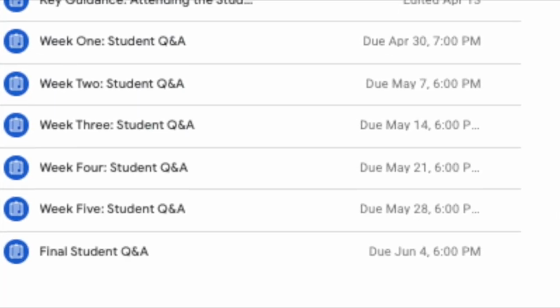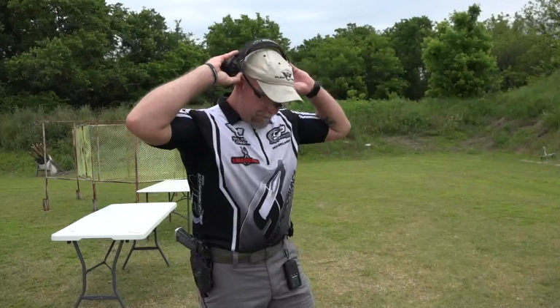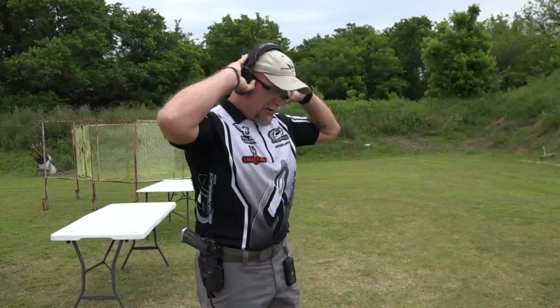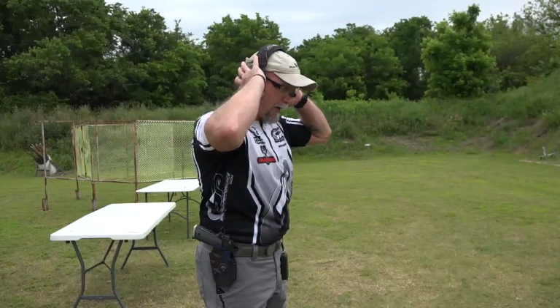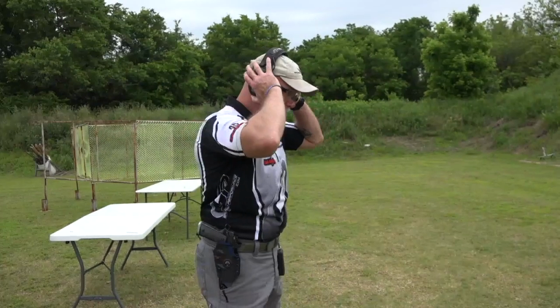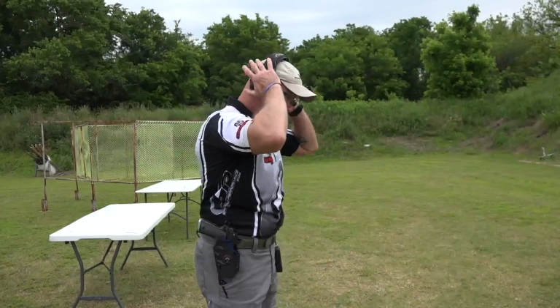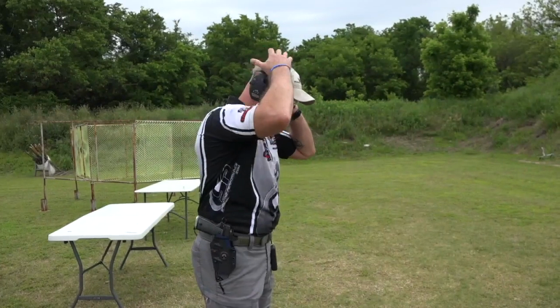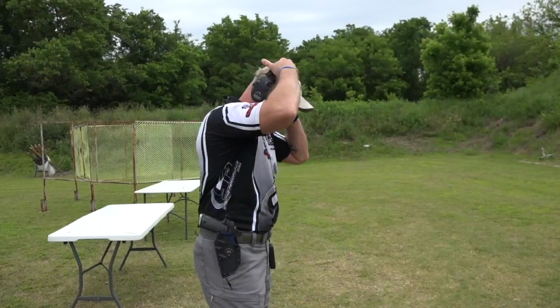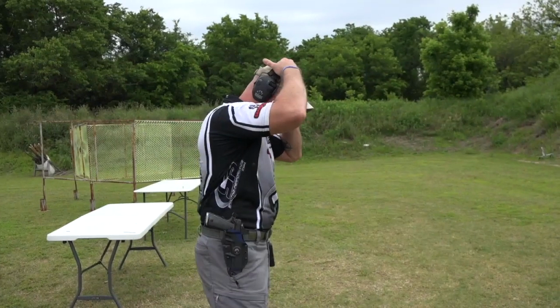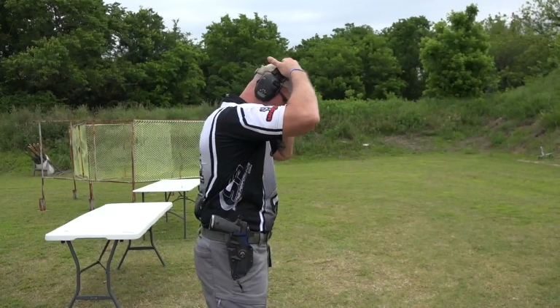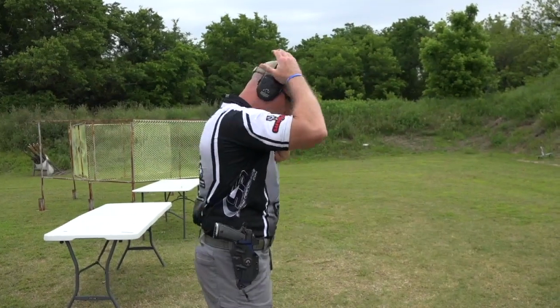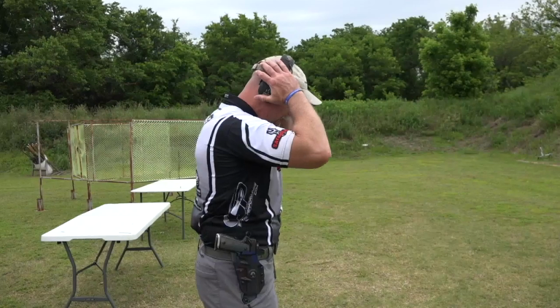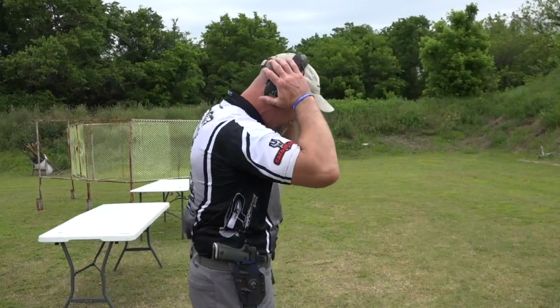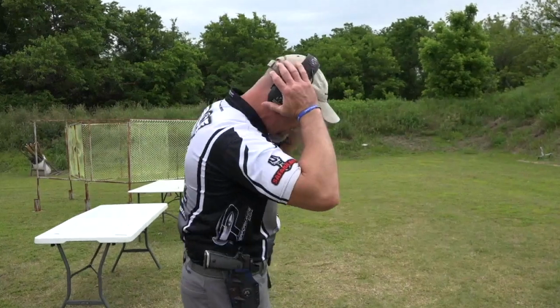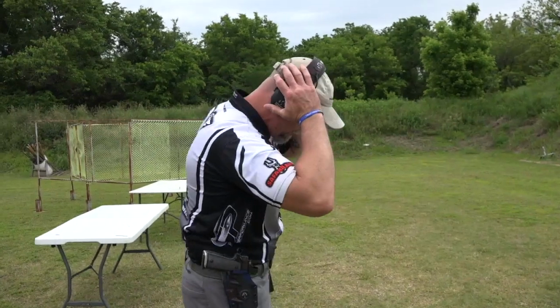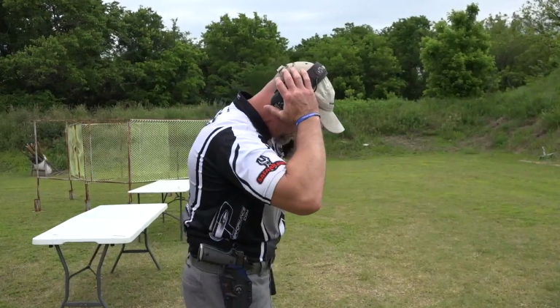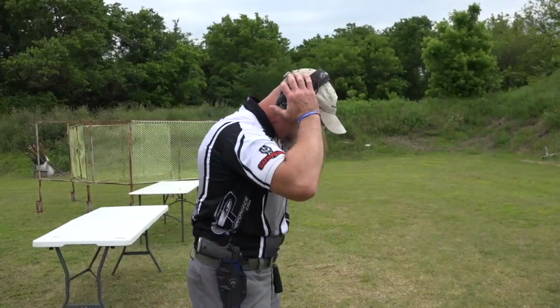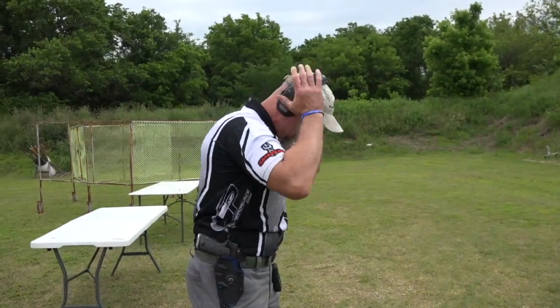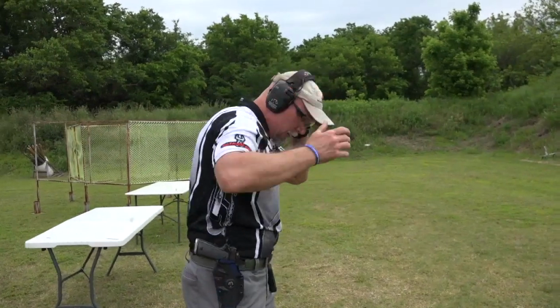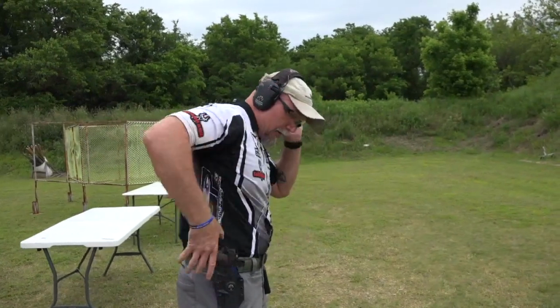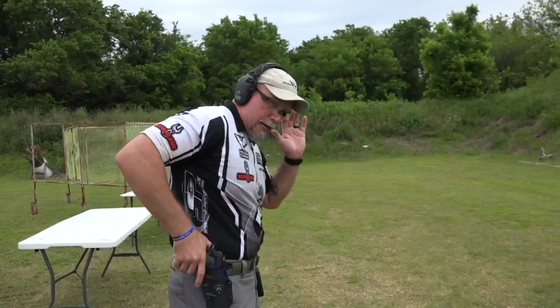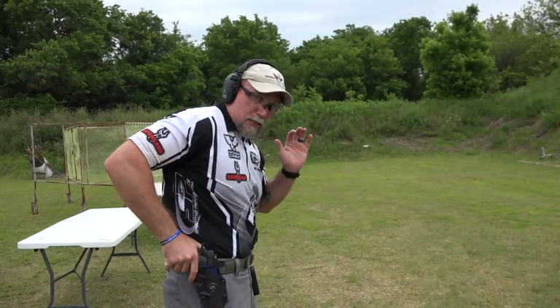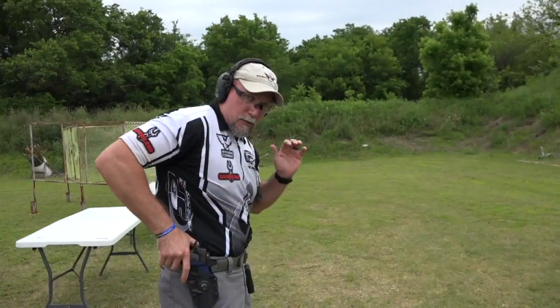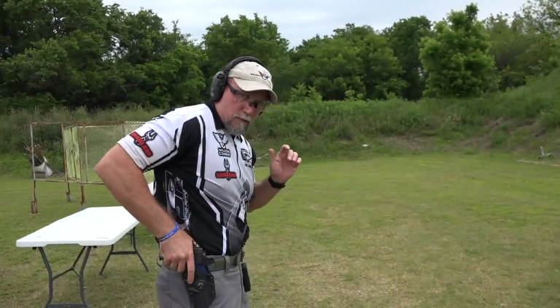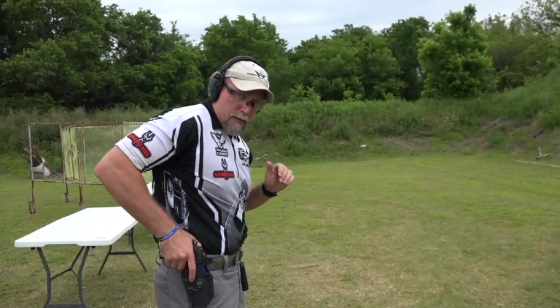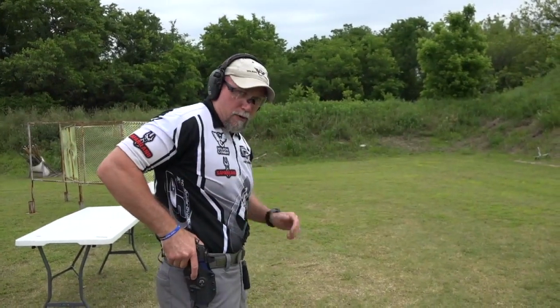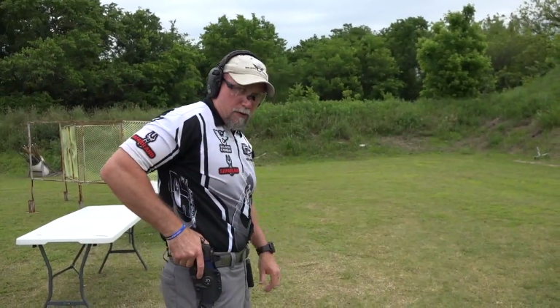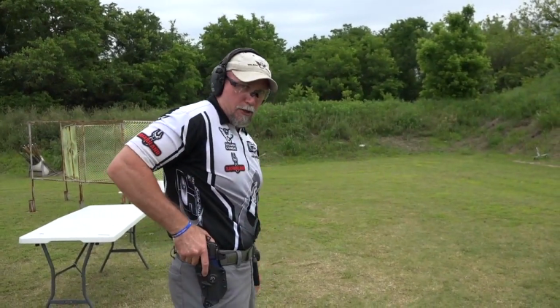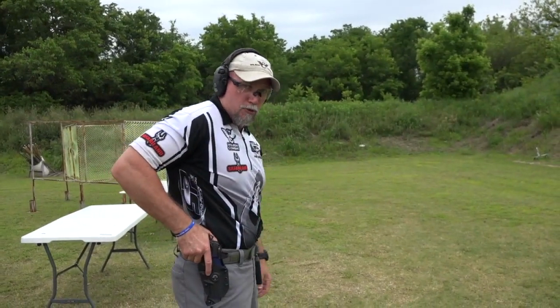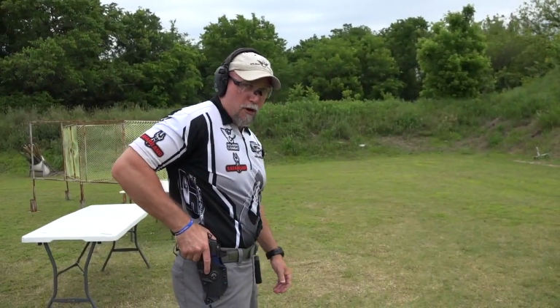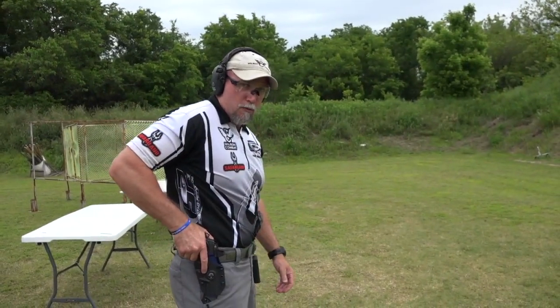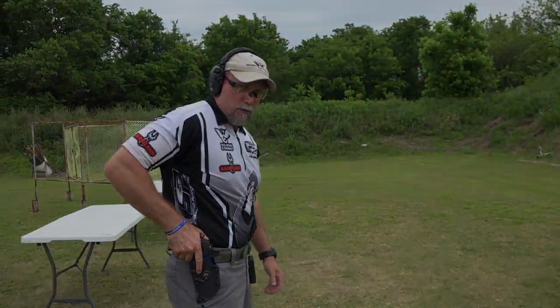Now I want you to pay attention — as a reminder — to how my hands move. Remember your draw rules.